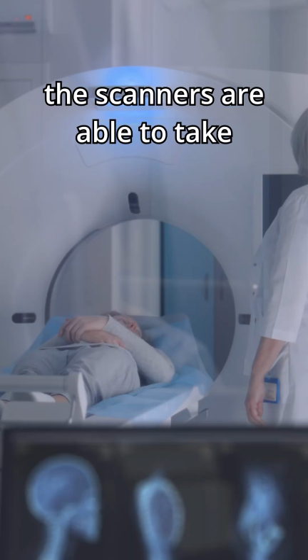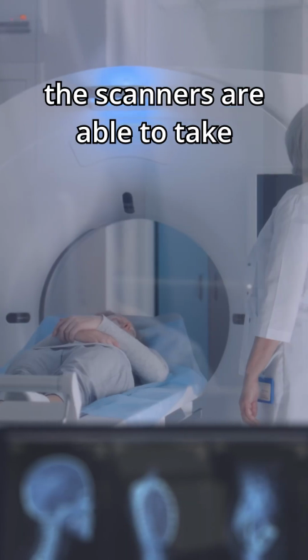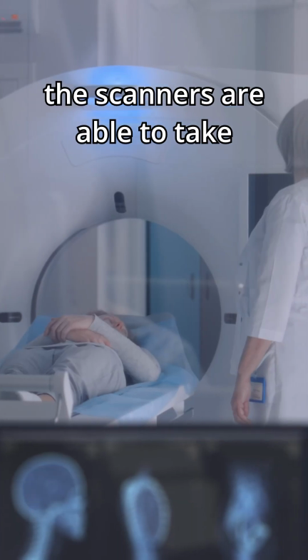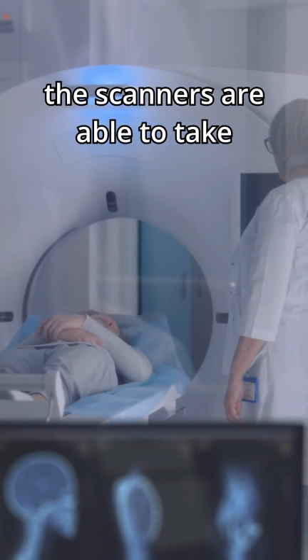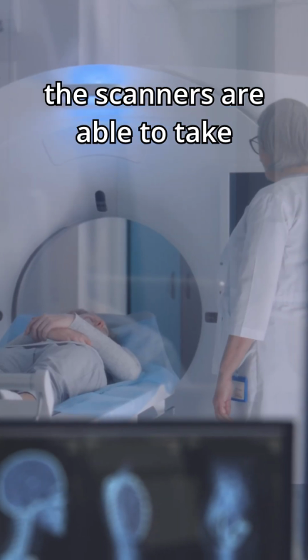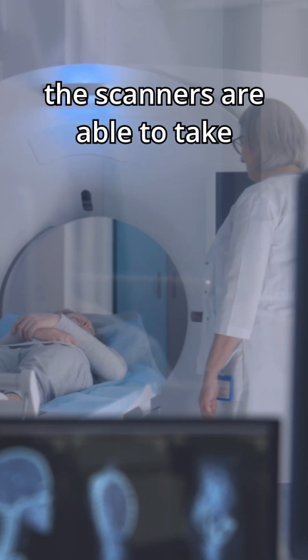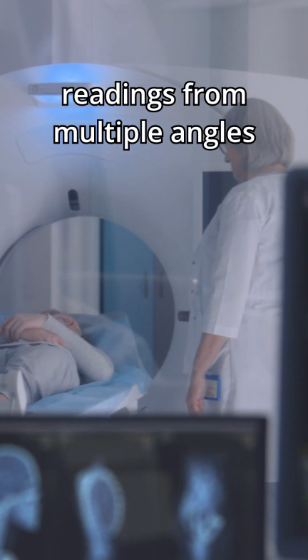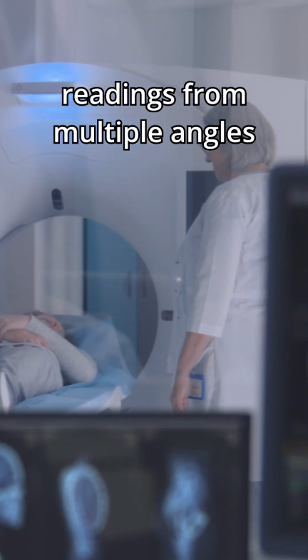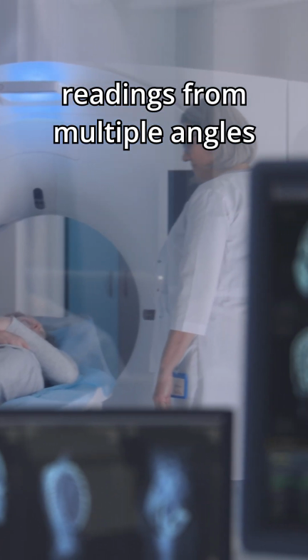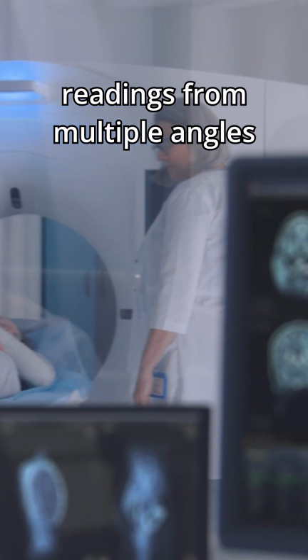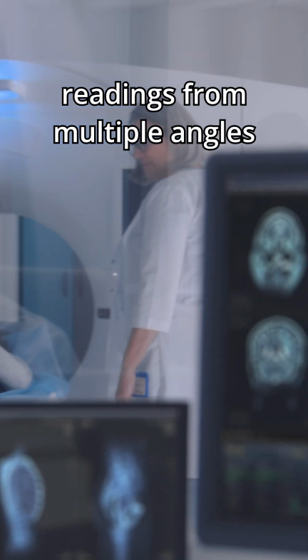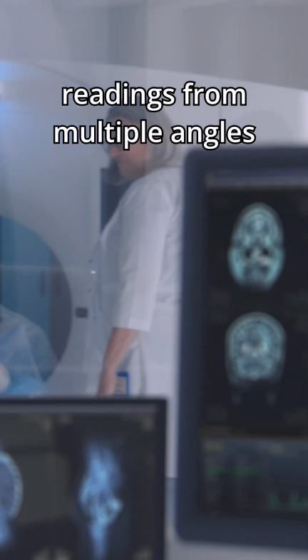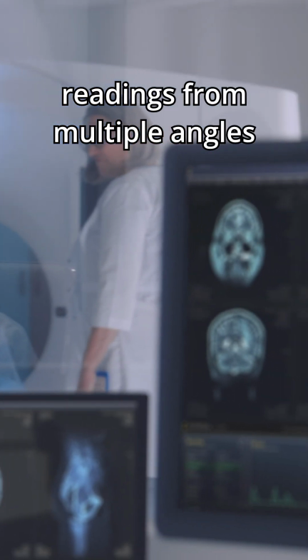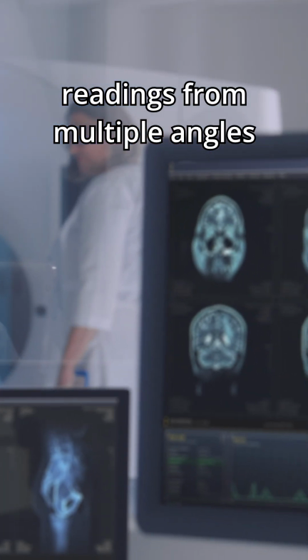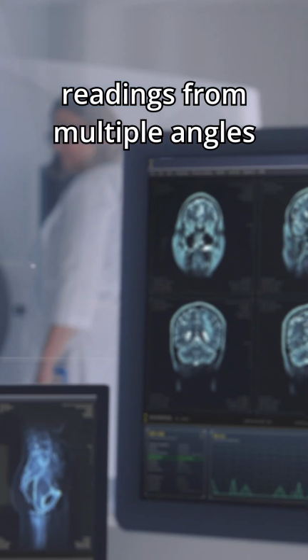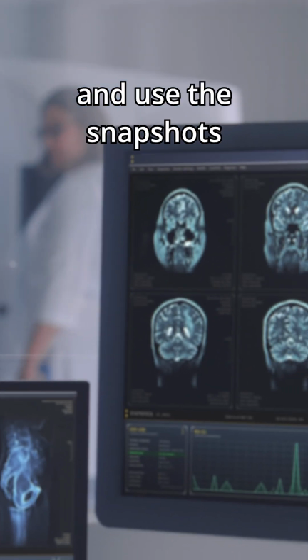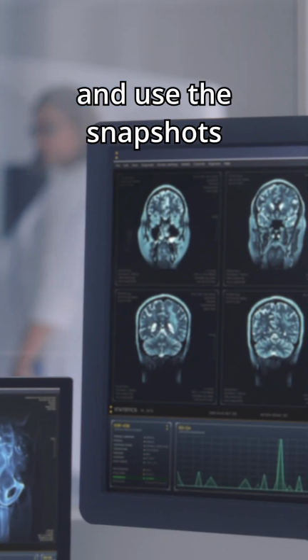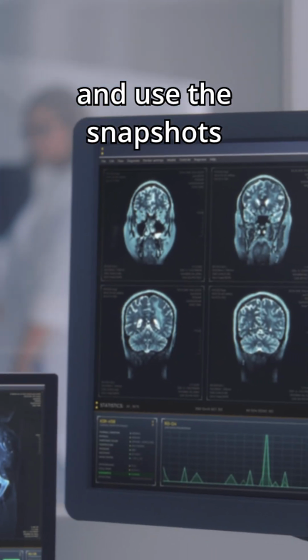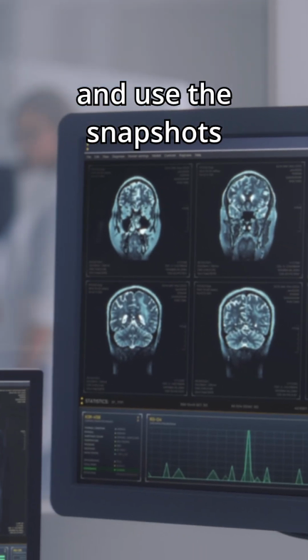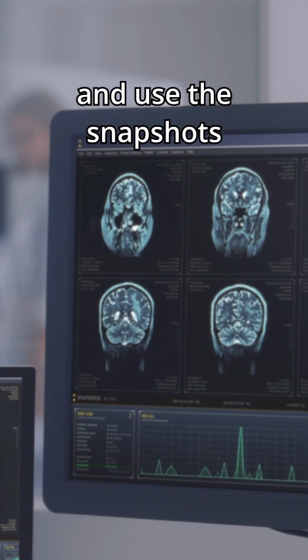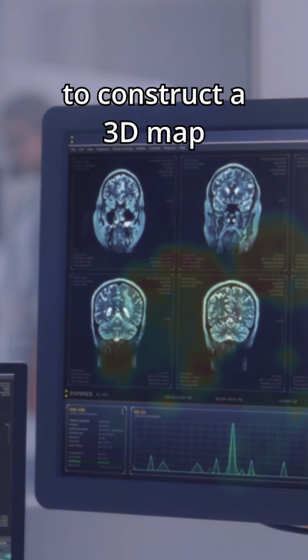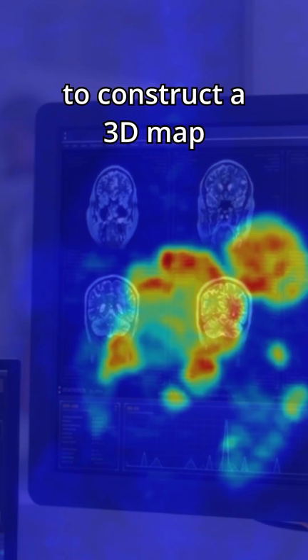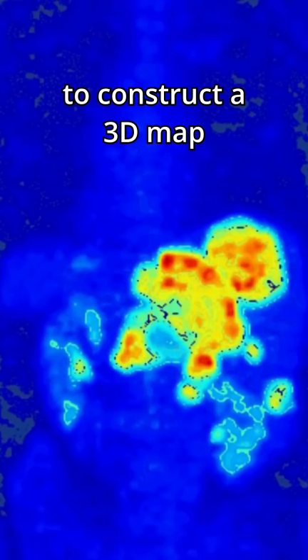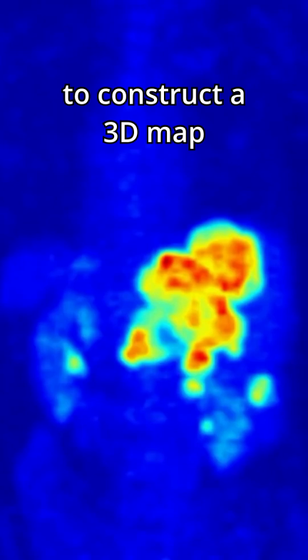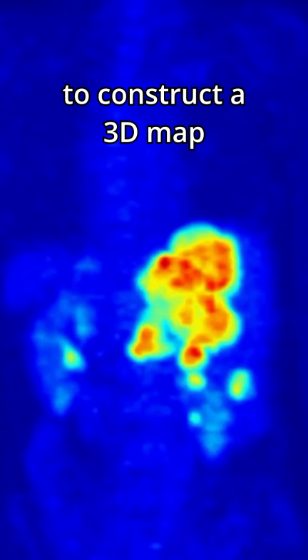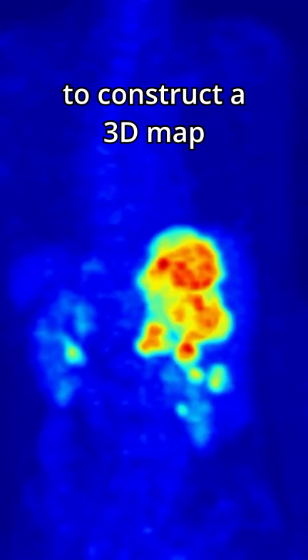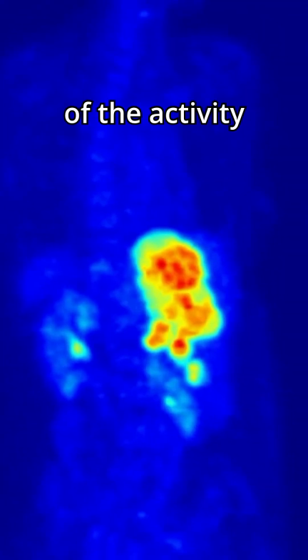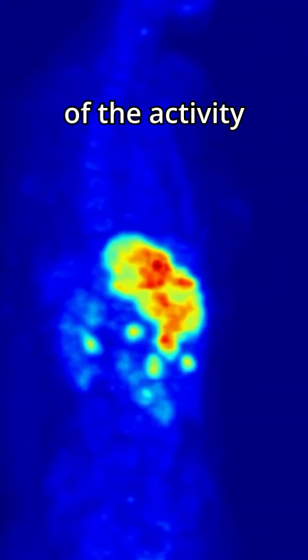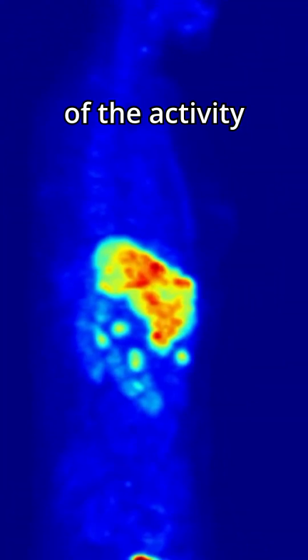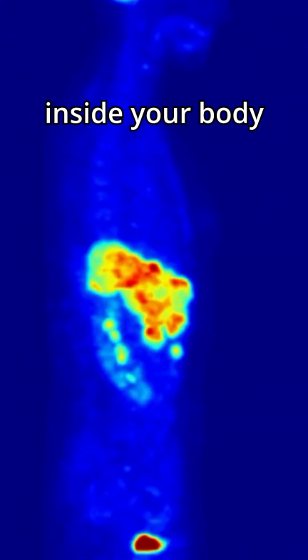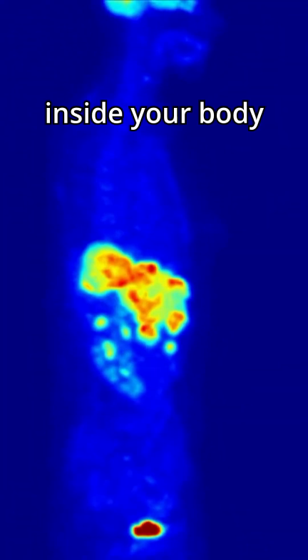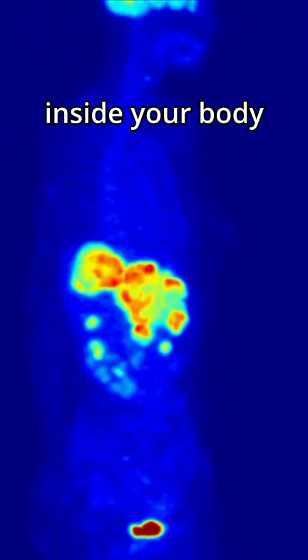The scanners are able to take readings from multiple angles and use the snapshots to construct a 3D map of the activity inside your body.